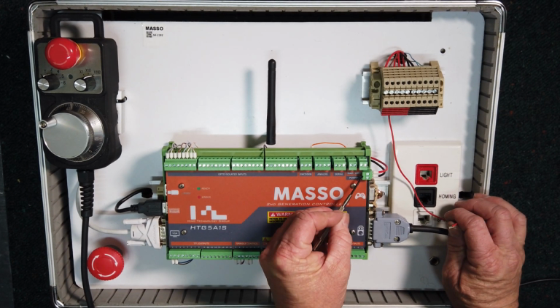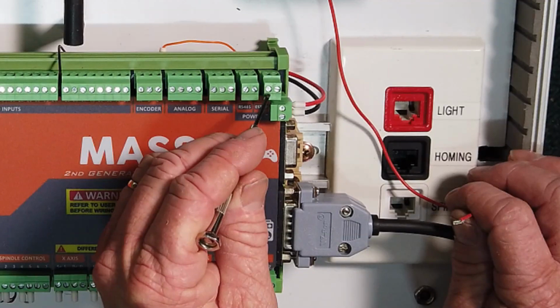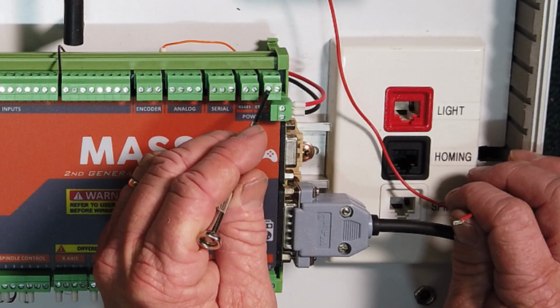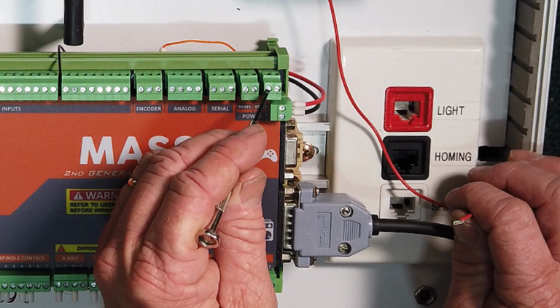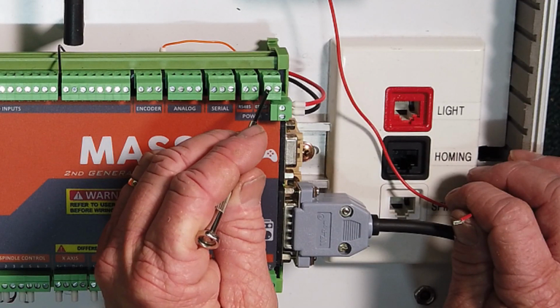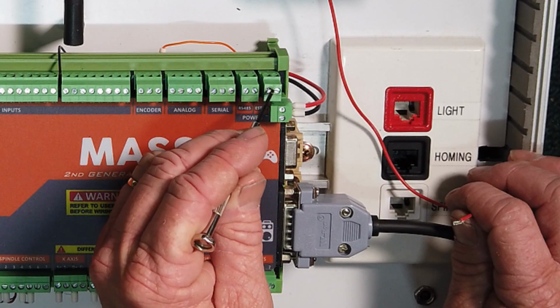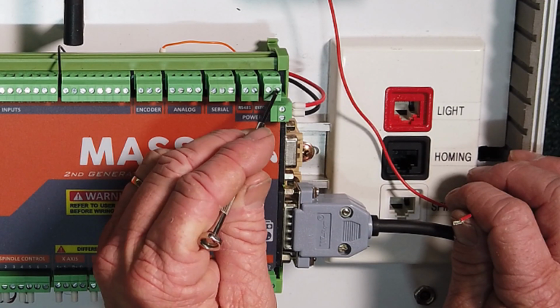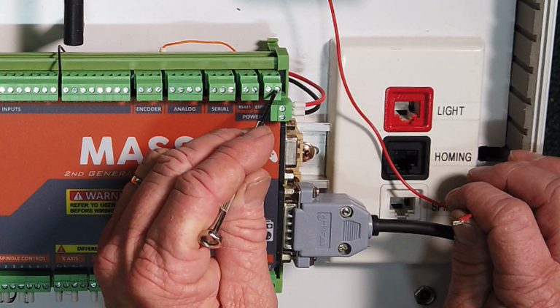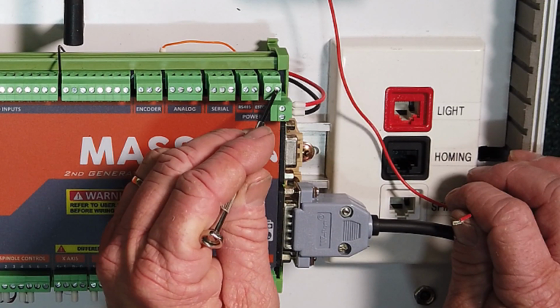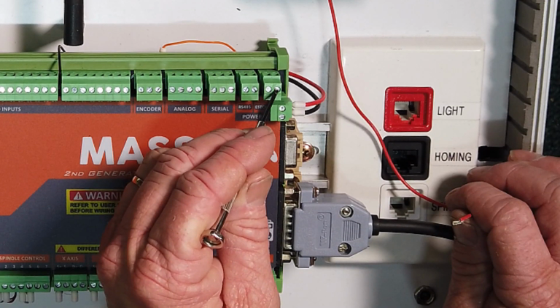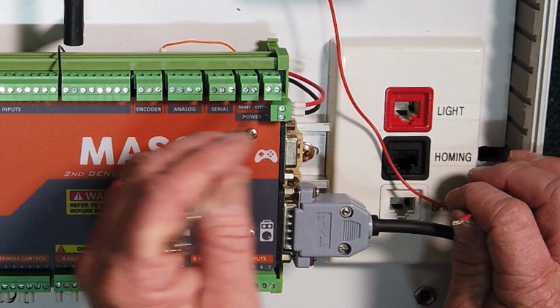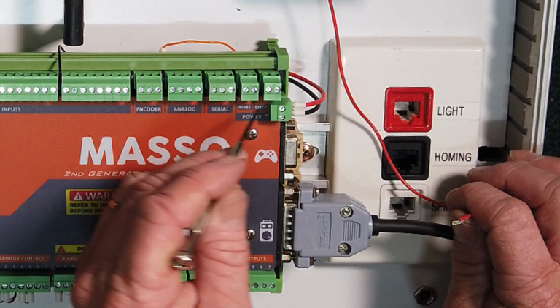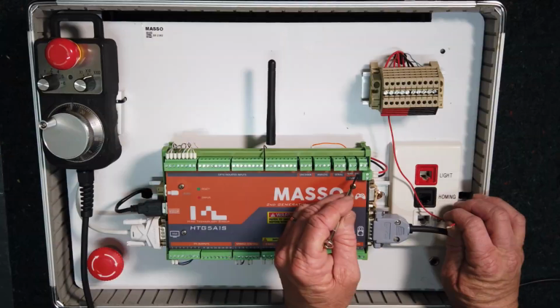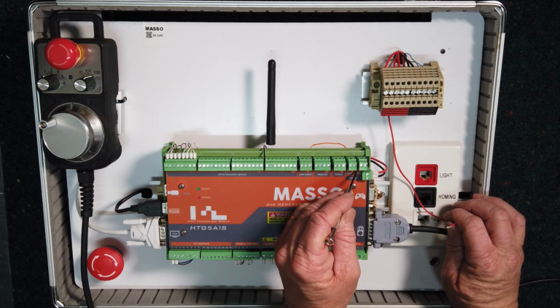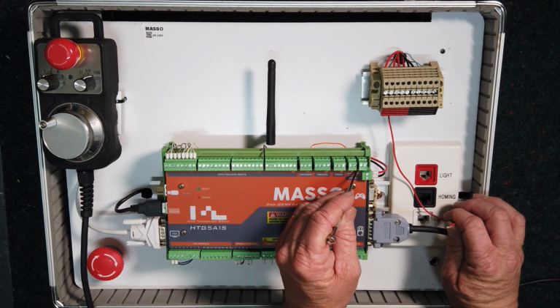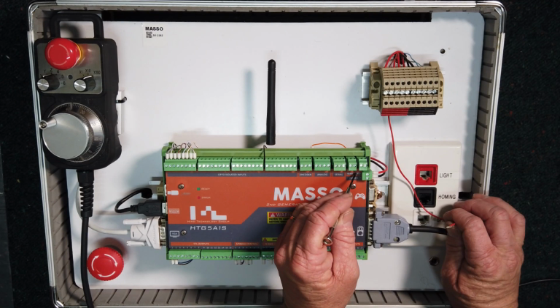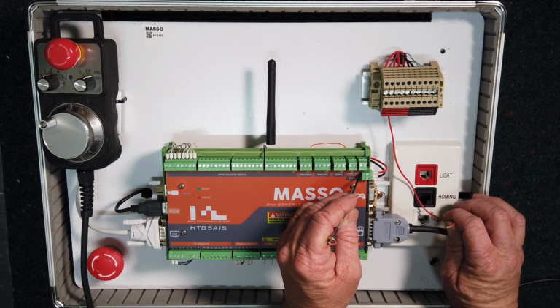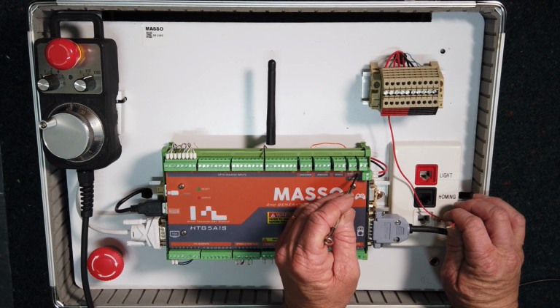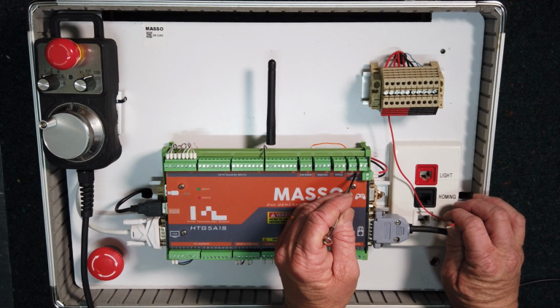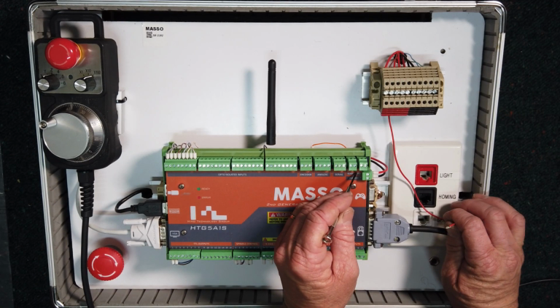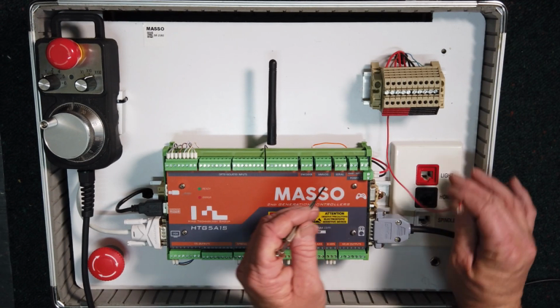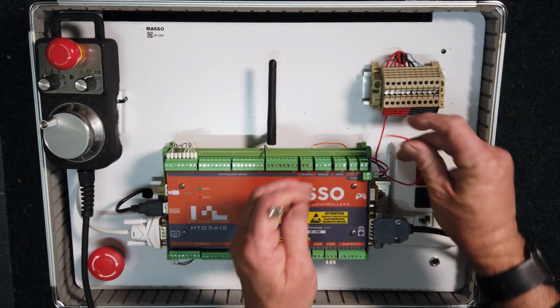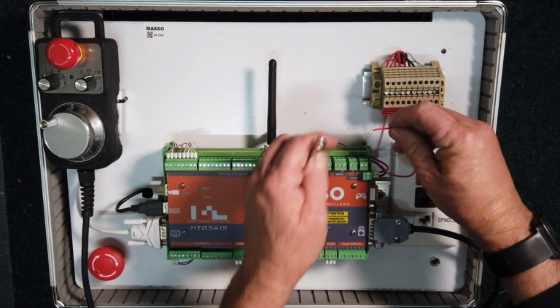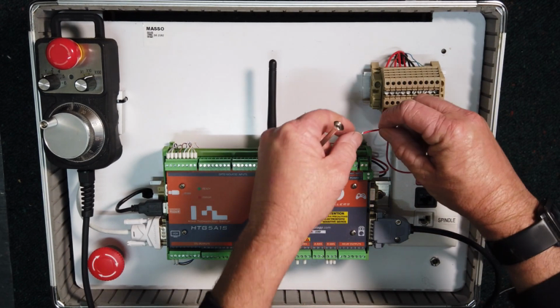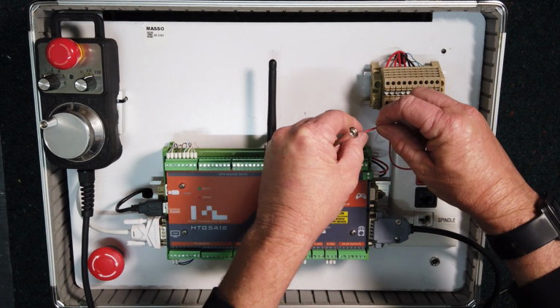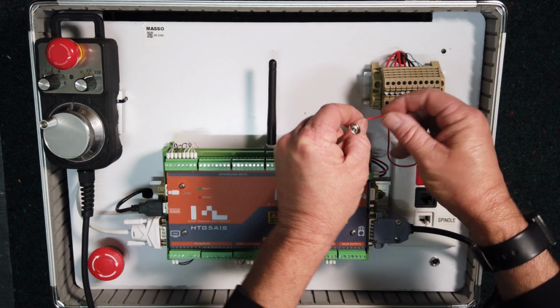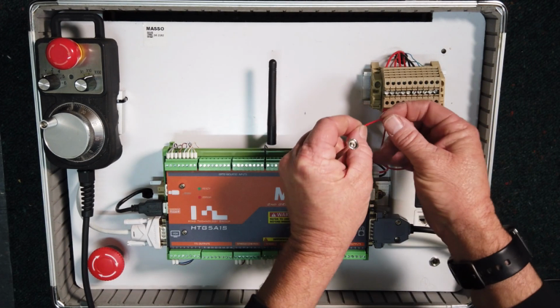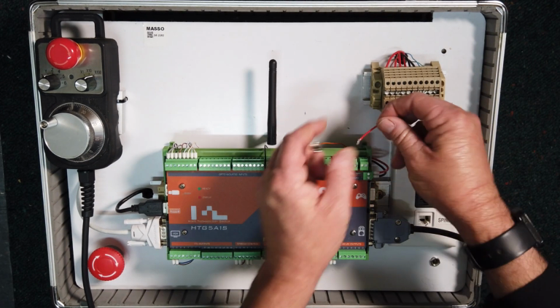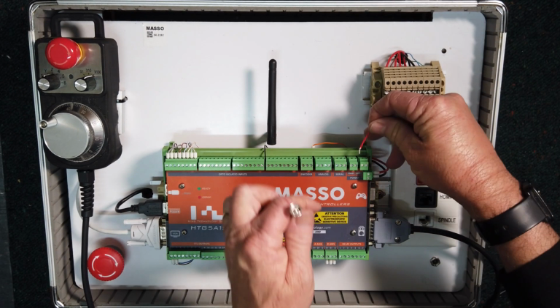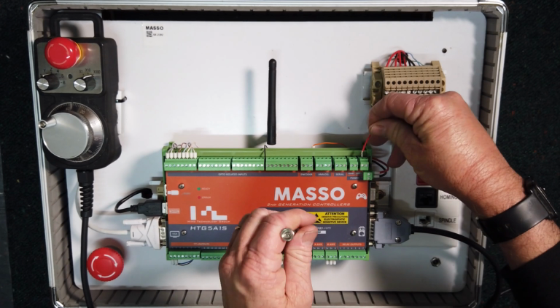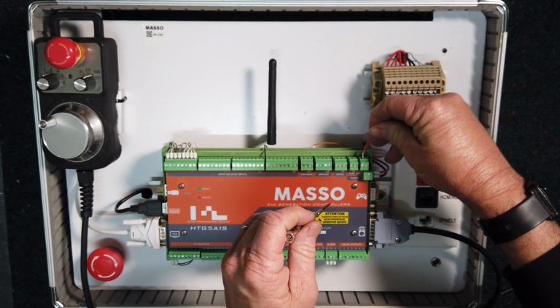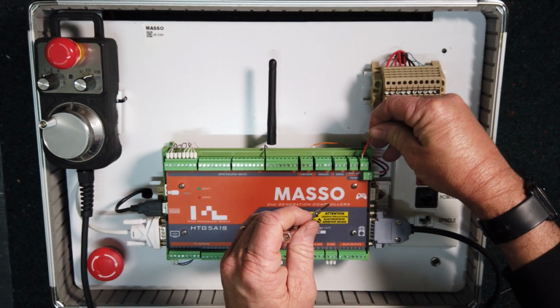This is e-stop 1 and this is e-stop 2. Note that the registration on the label is slightly off to the side.